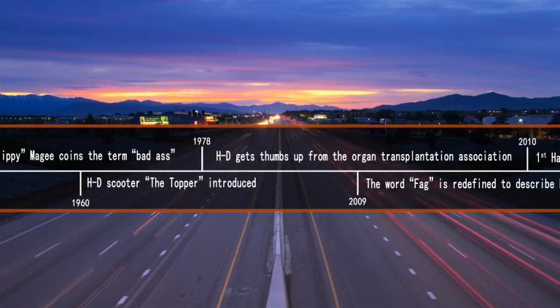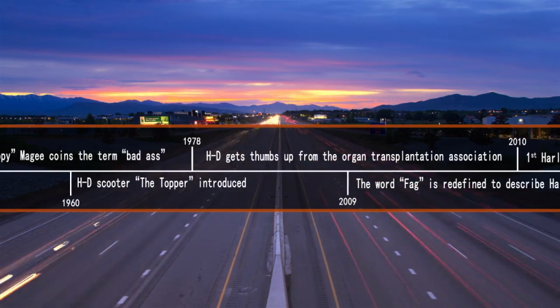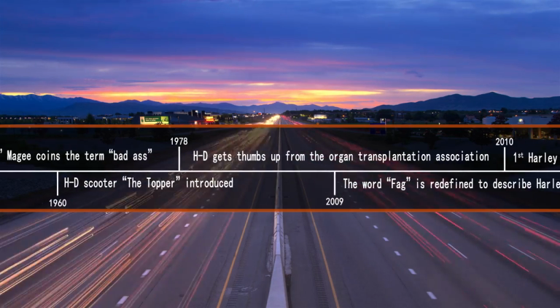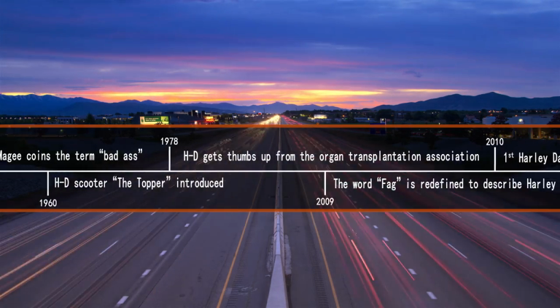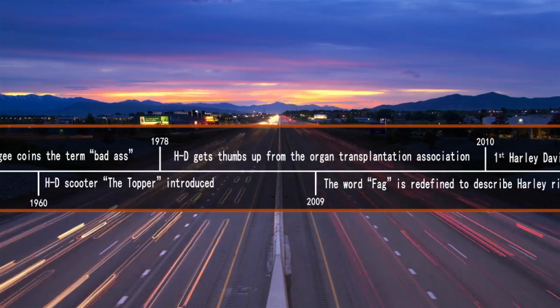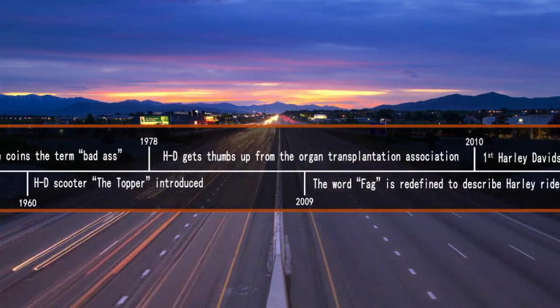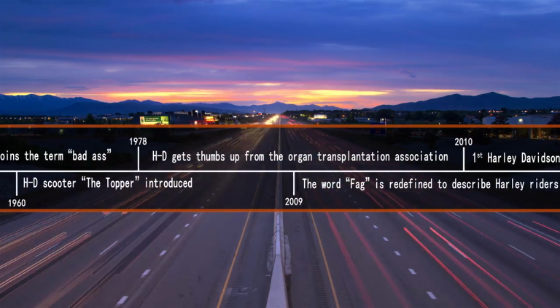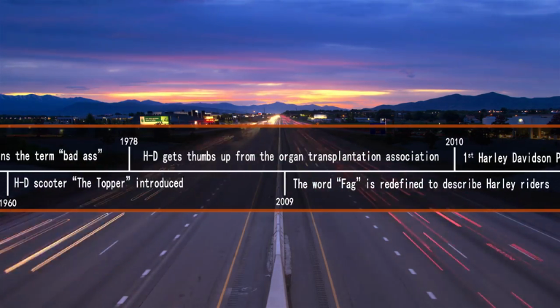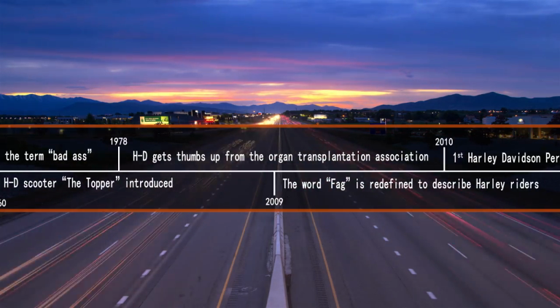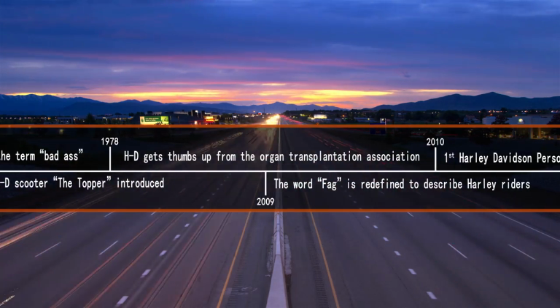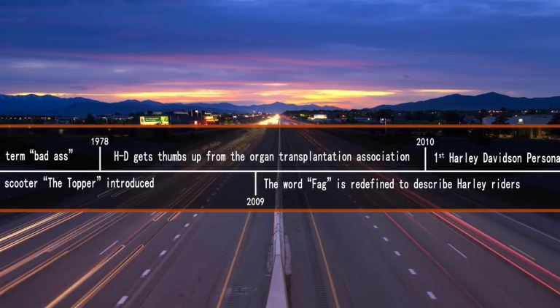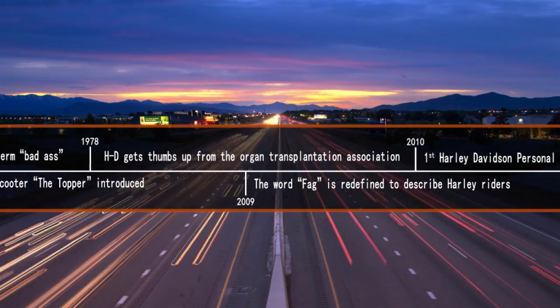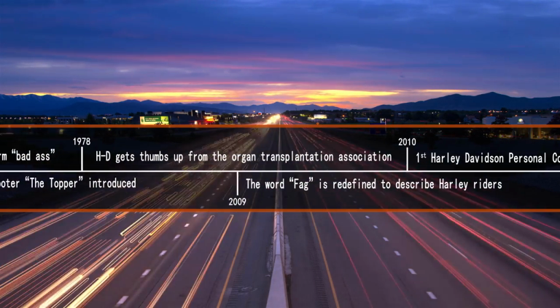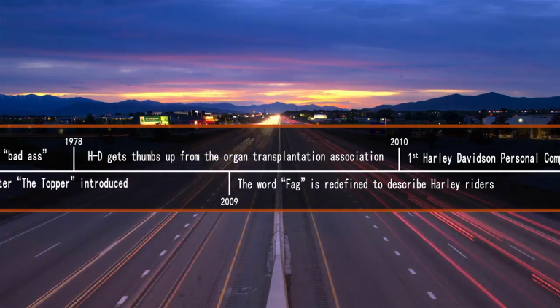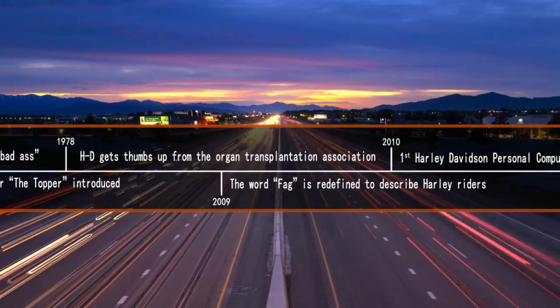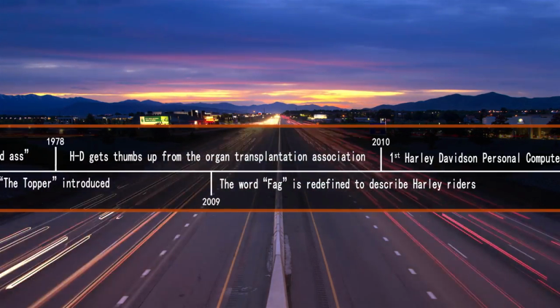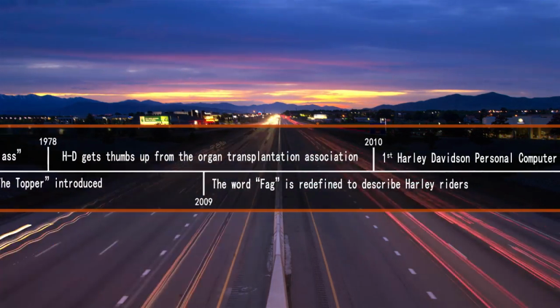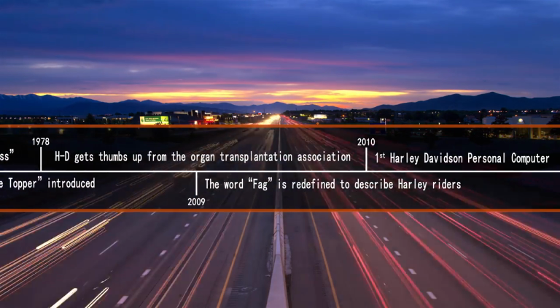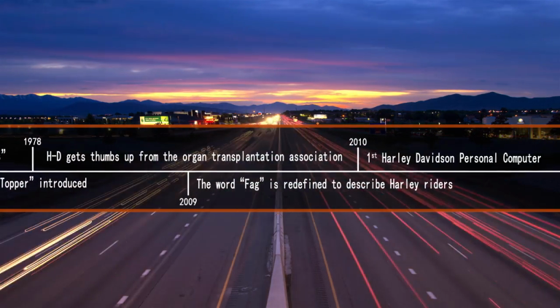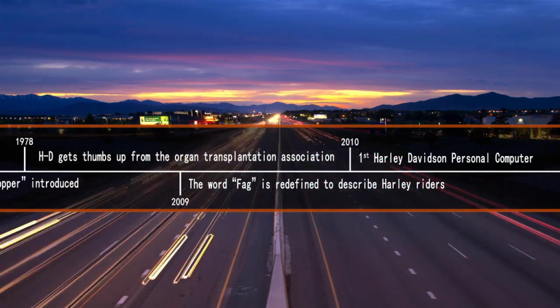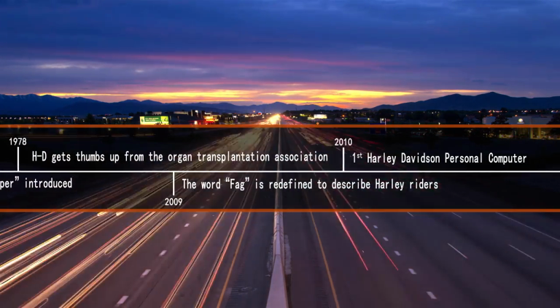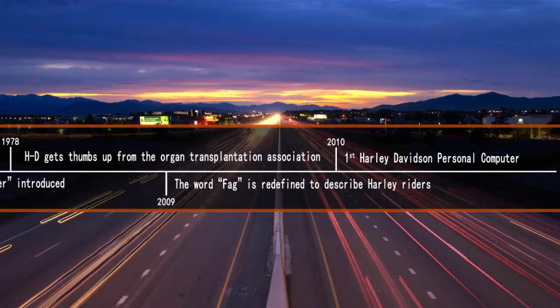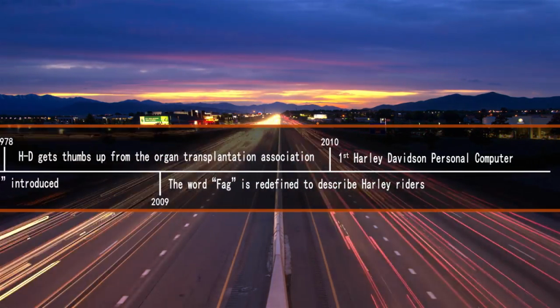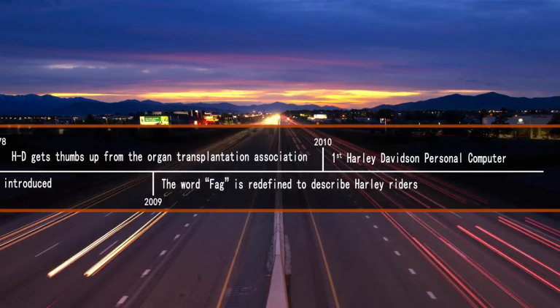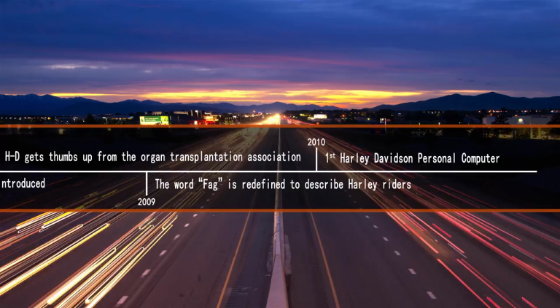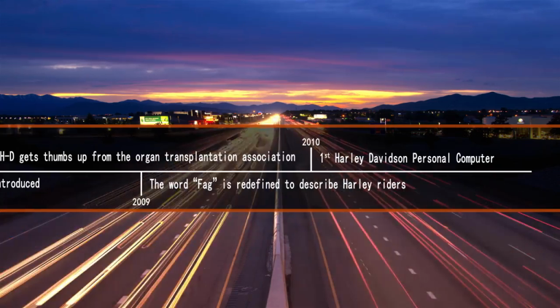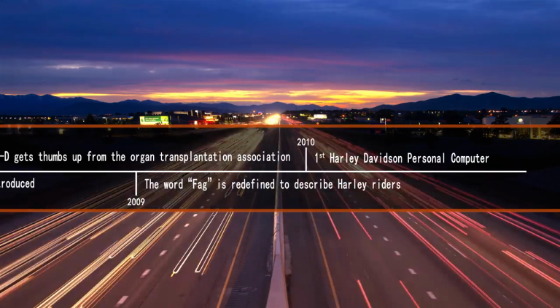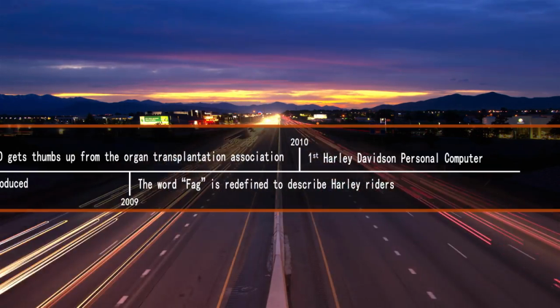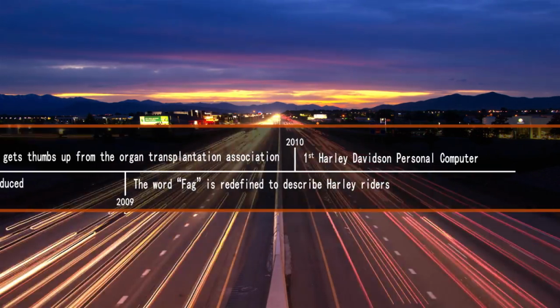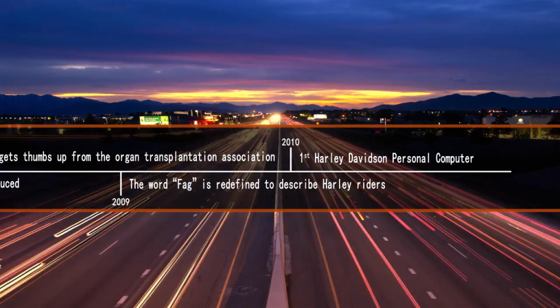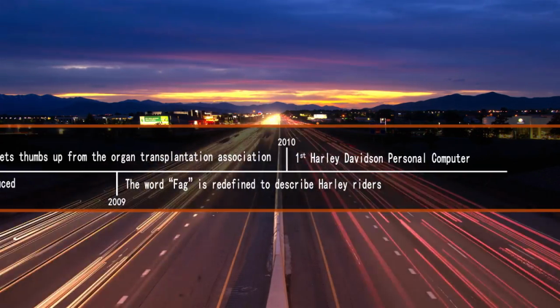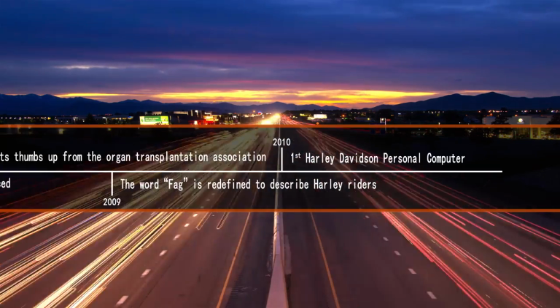Using the same business model as our motorcycles, we are pleased to announce our newest product: the Harley-Davidson Personal Computer.